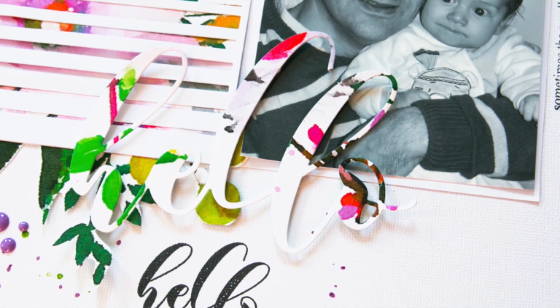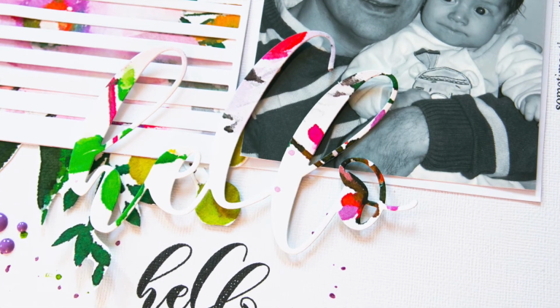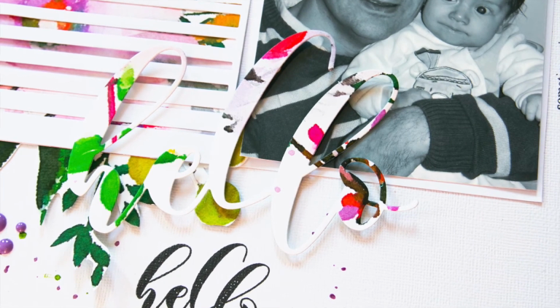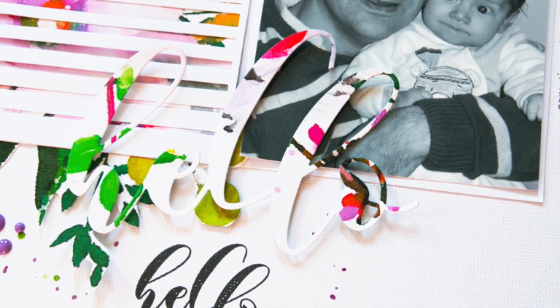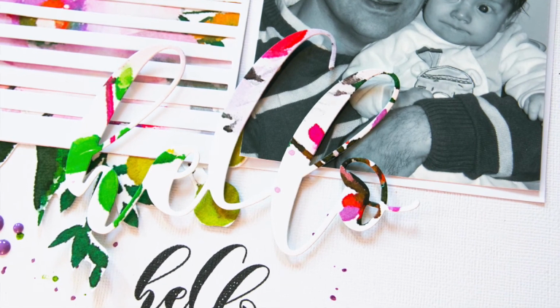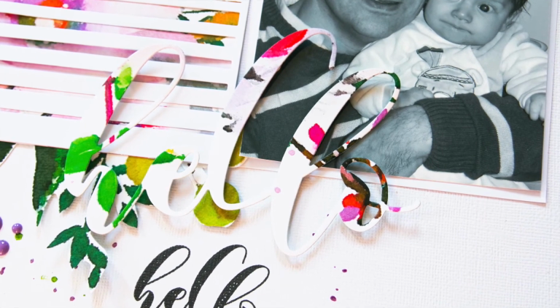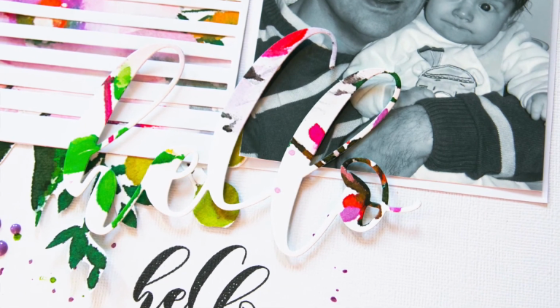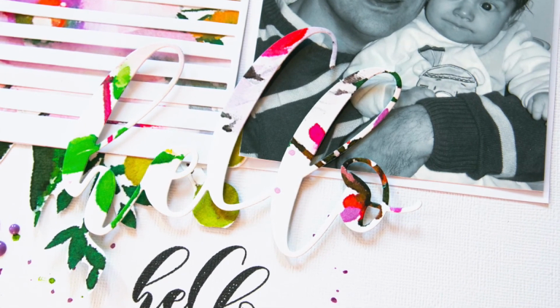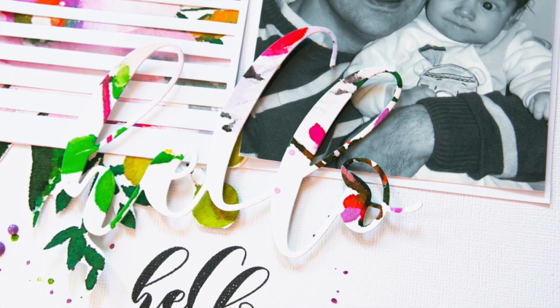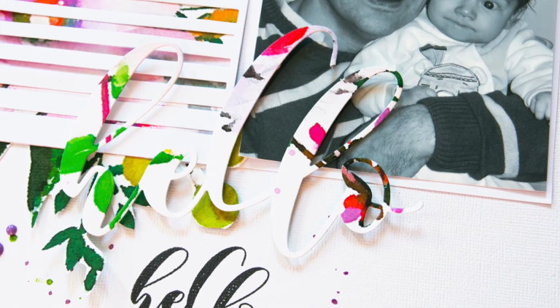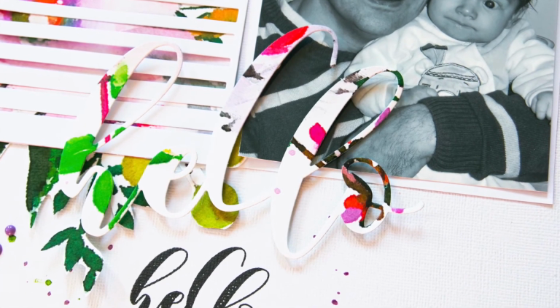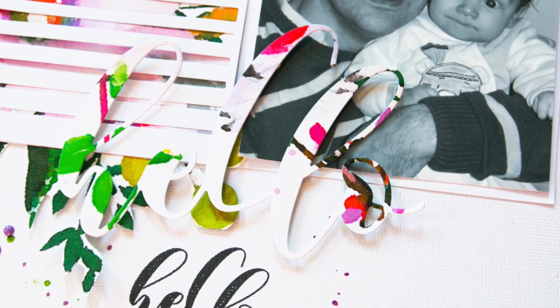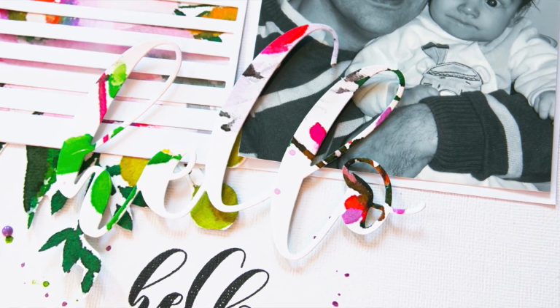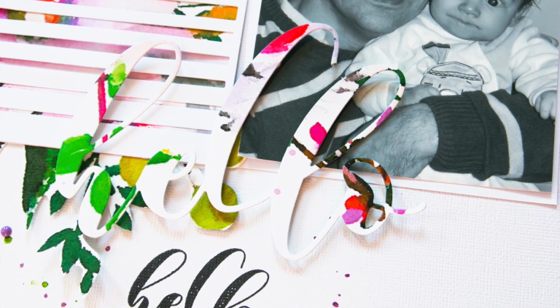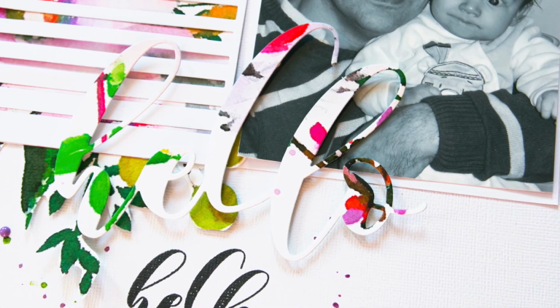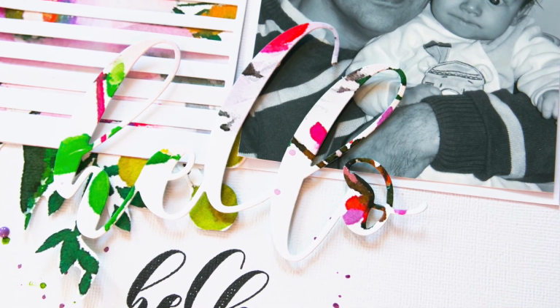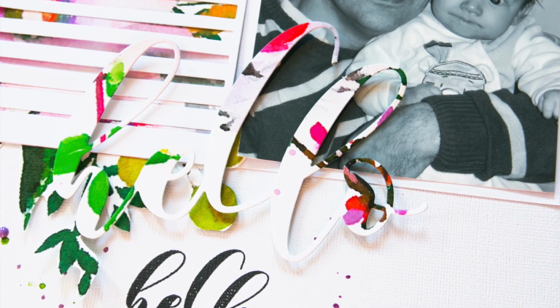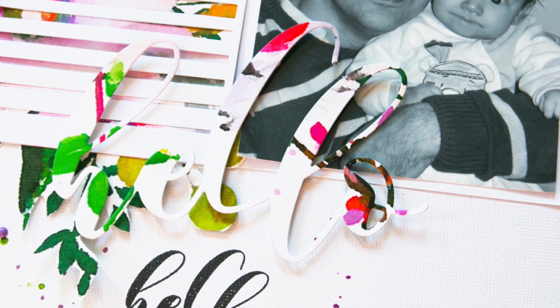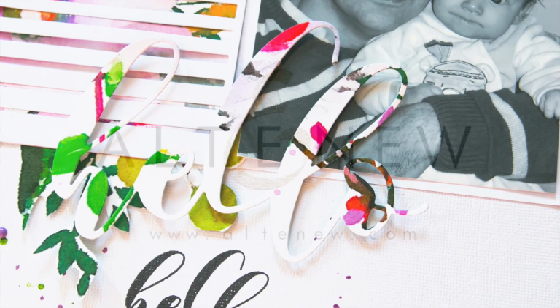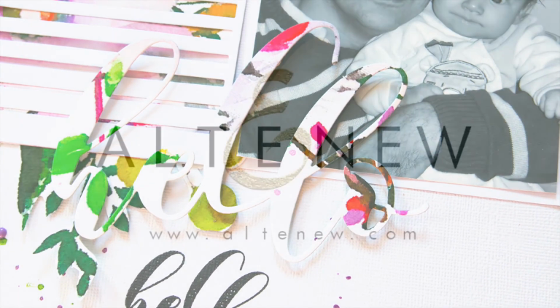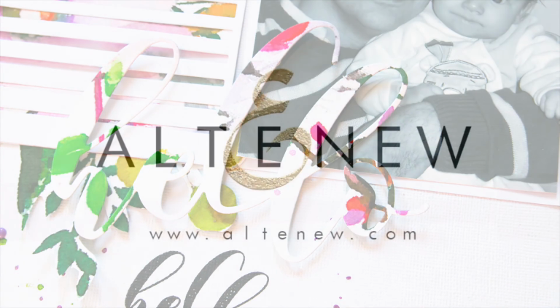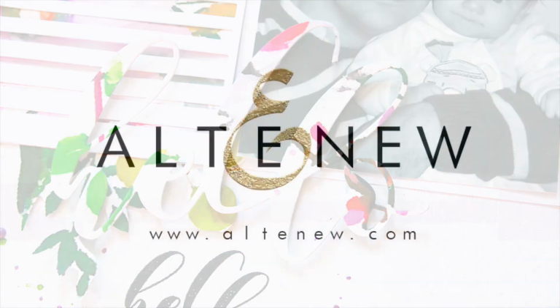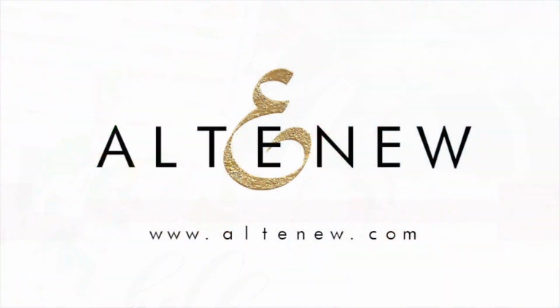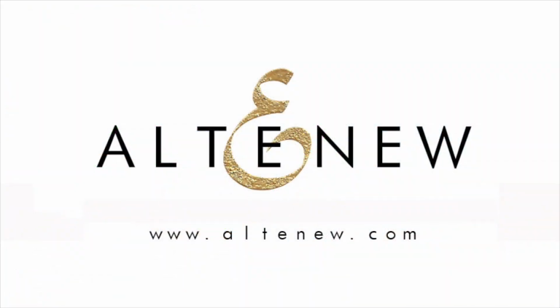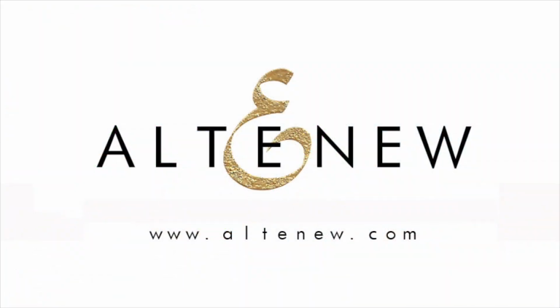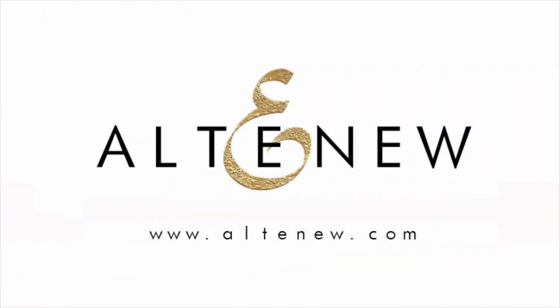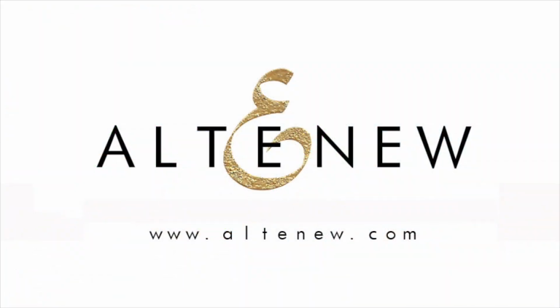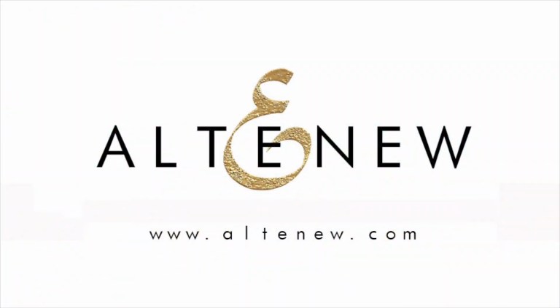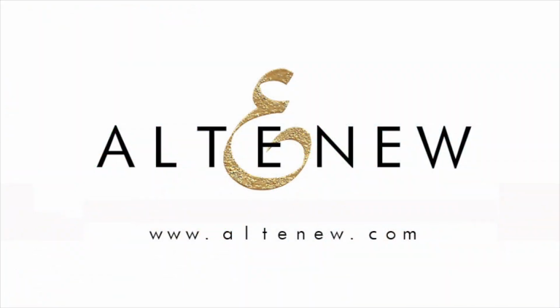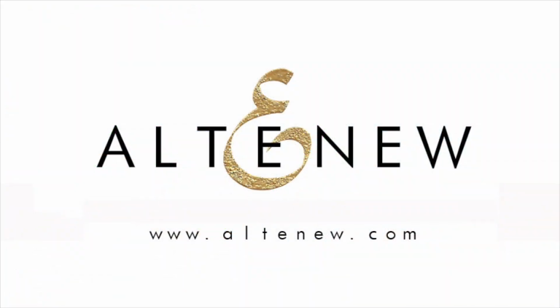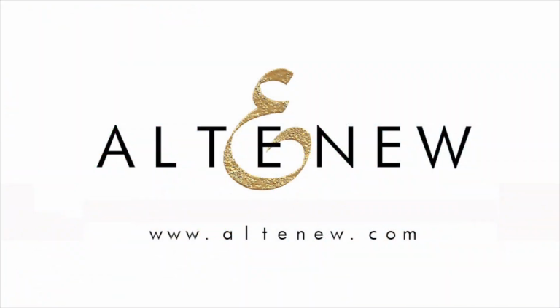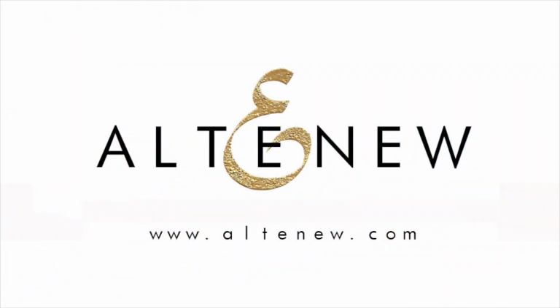To find out more about the Mini Hello Stem Set and other available products, please visit us at Altenew.com.